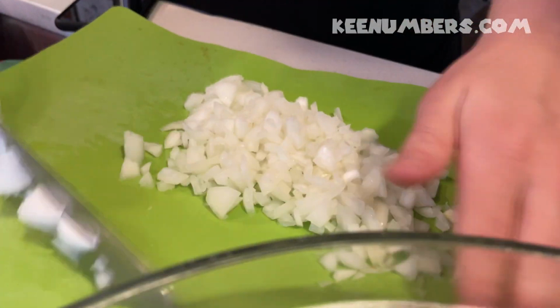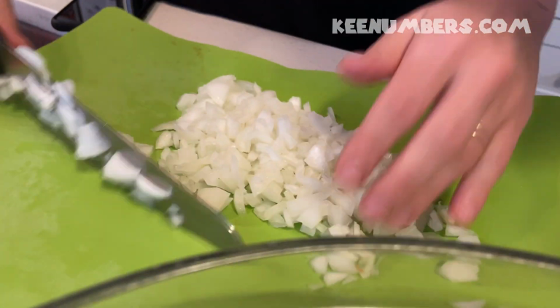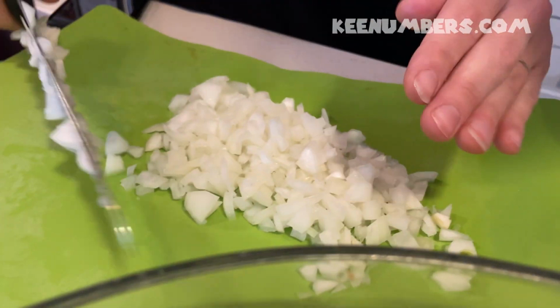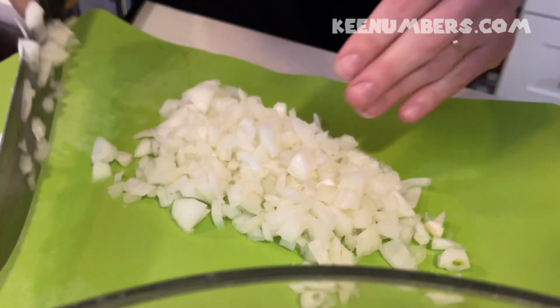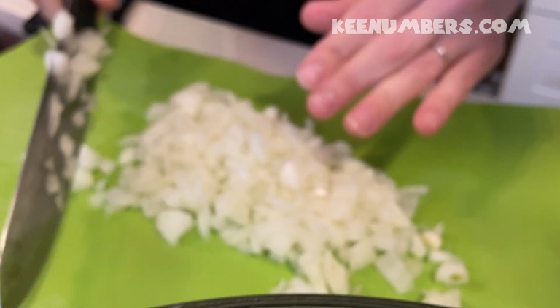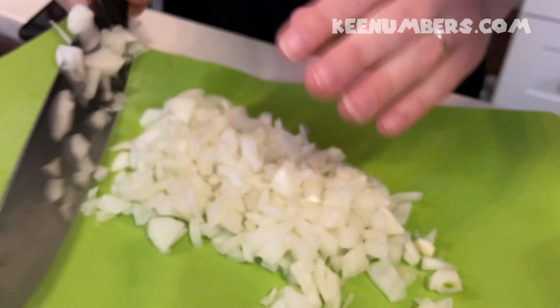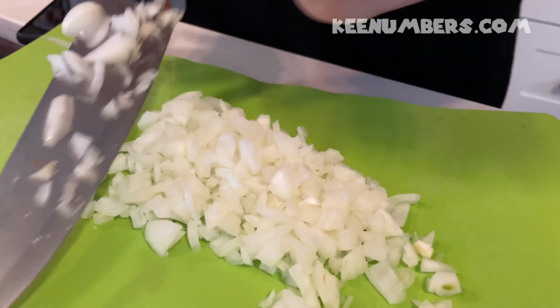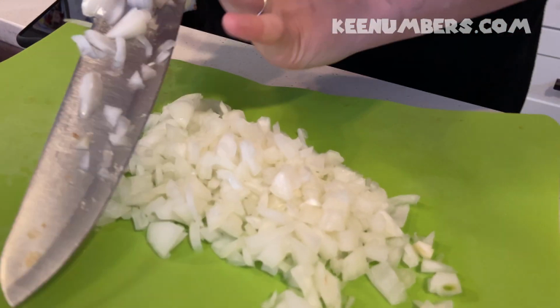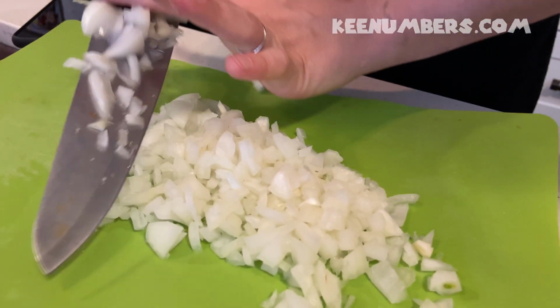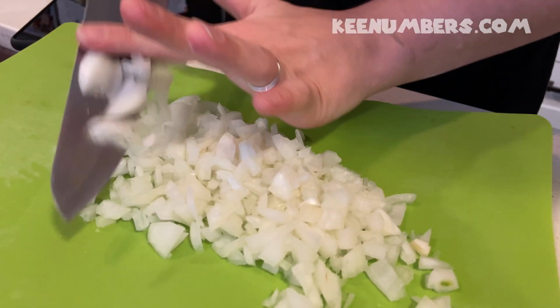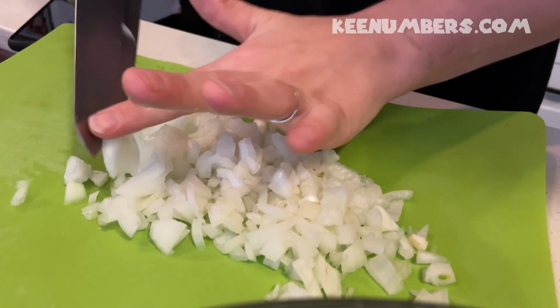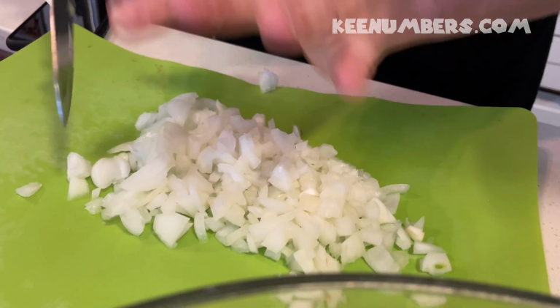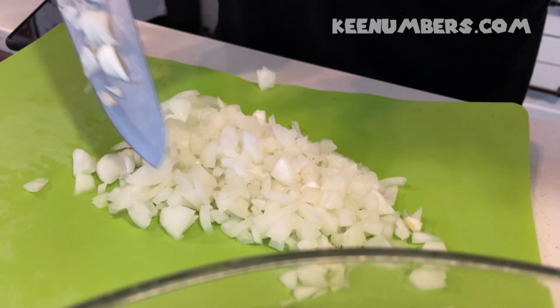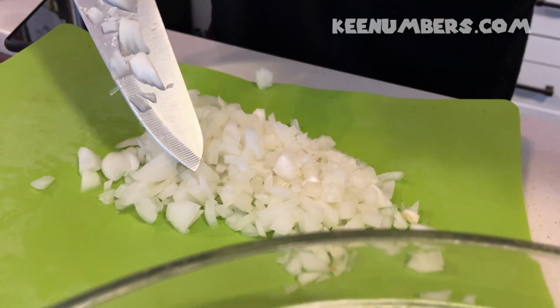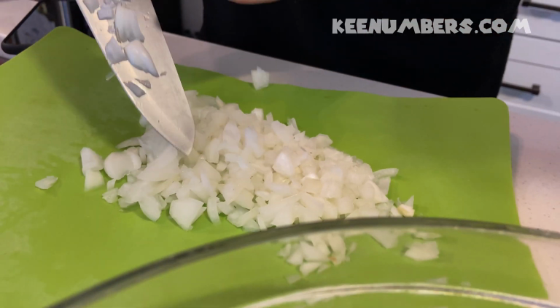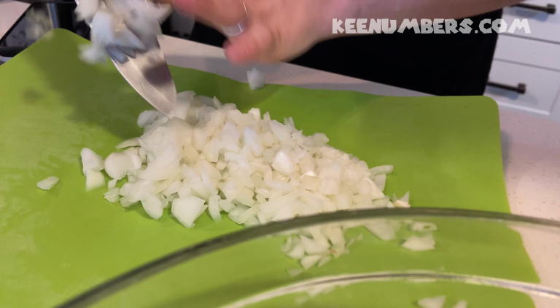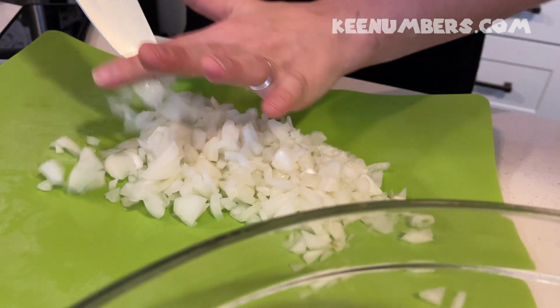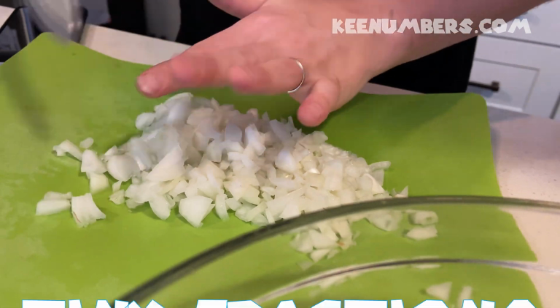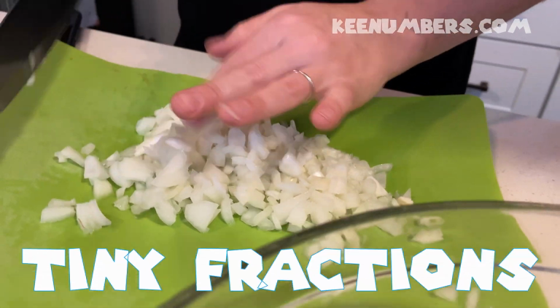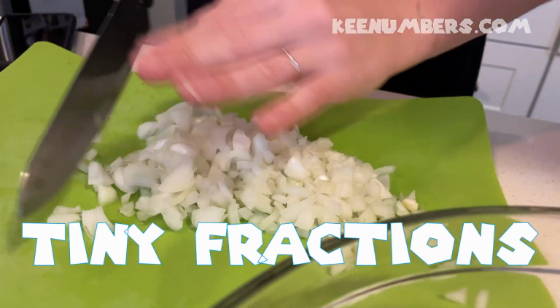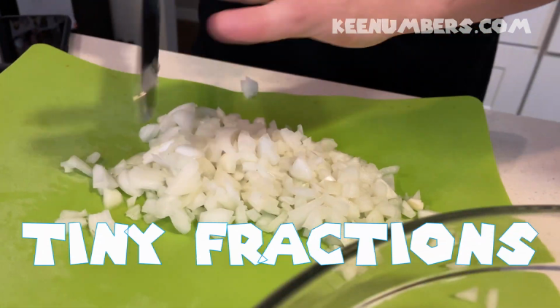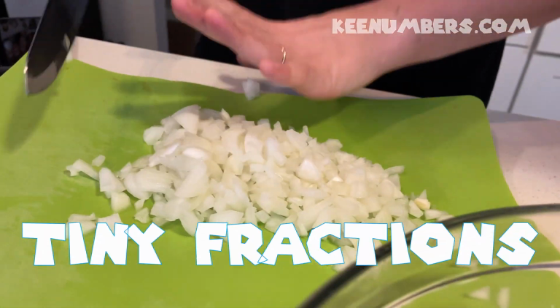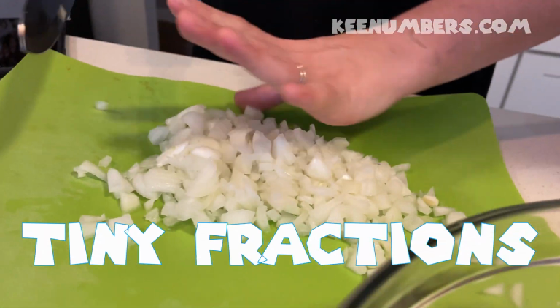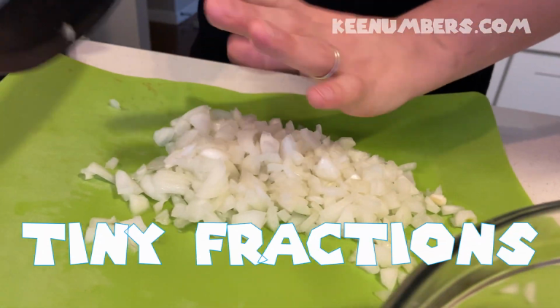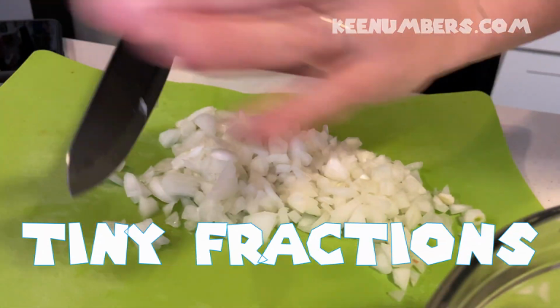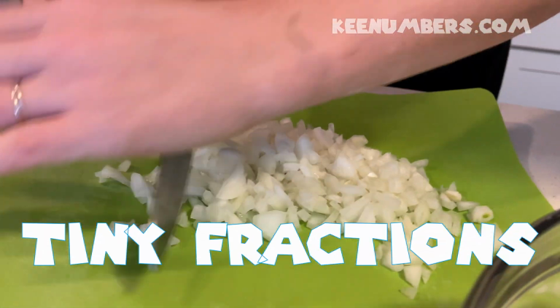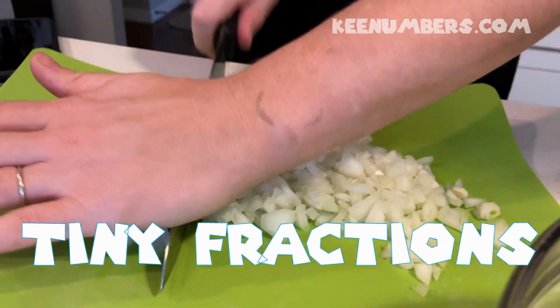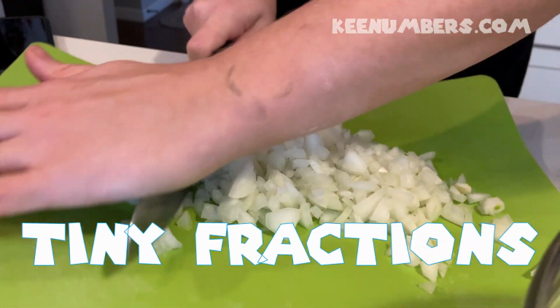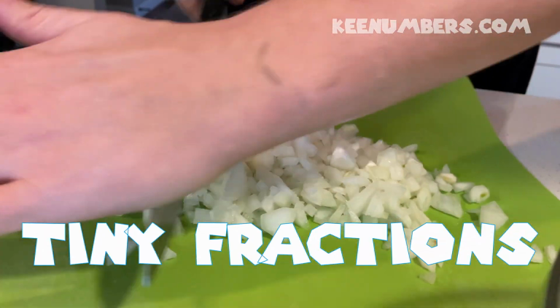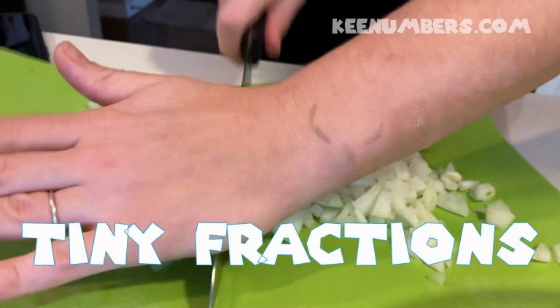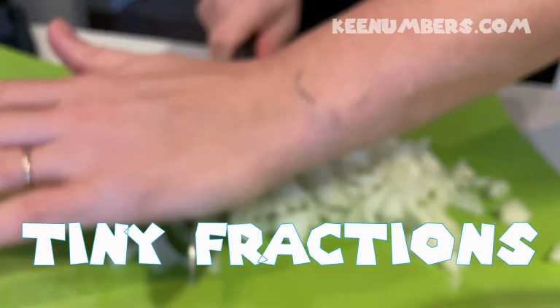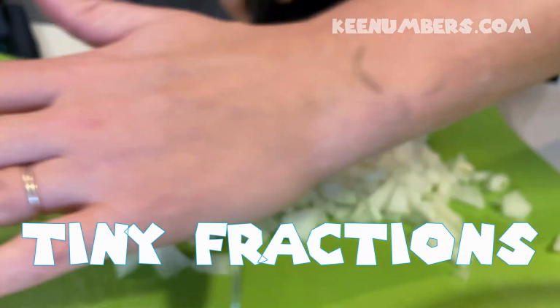One hundred. You think it's cut up into one hundredths? Yeah. Possible.